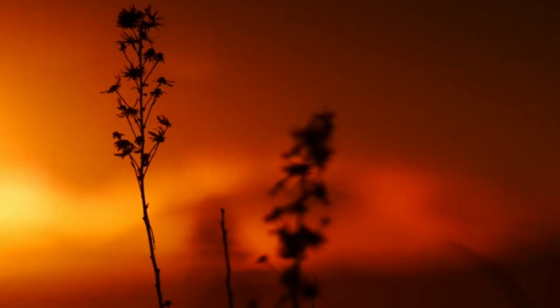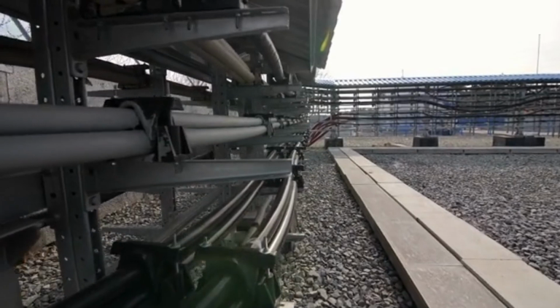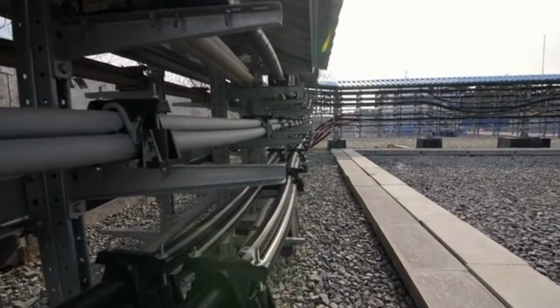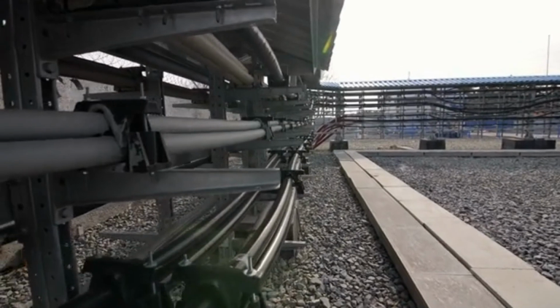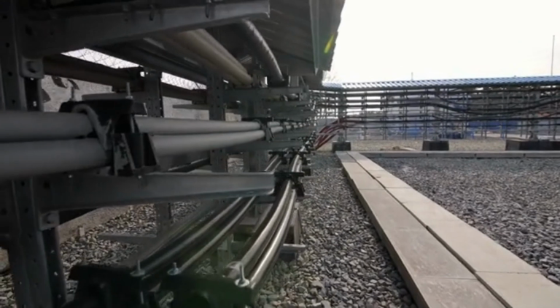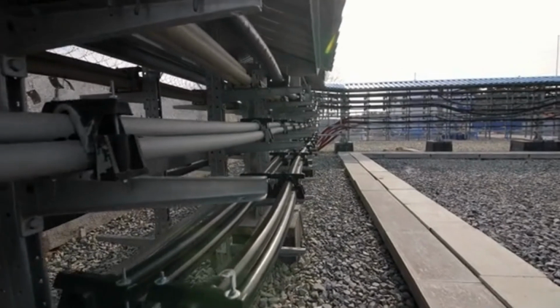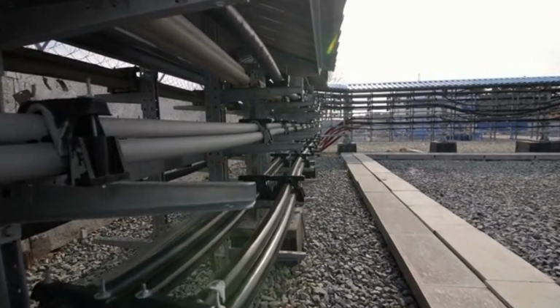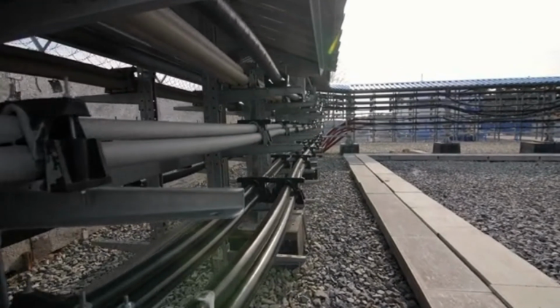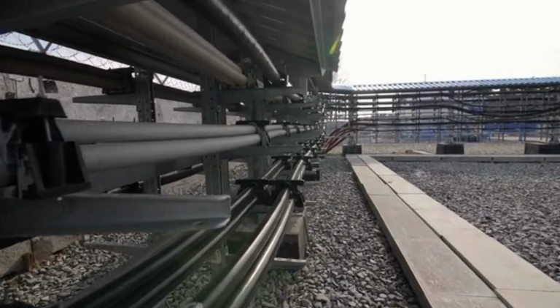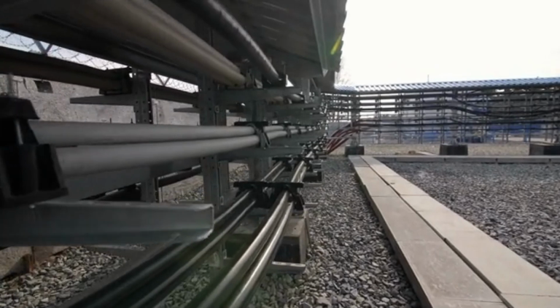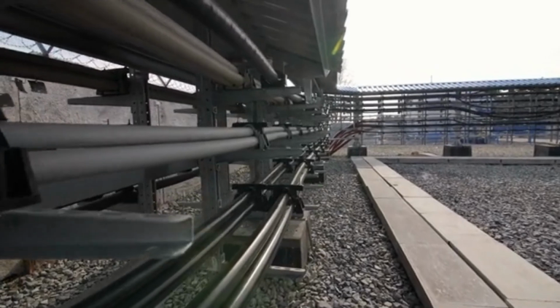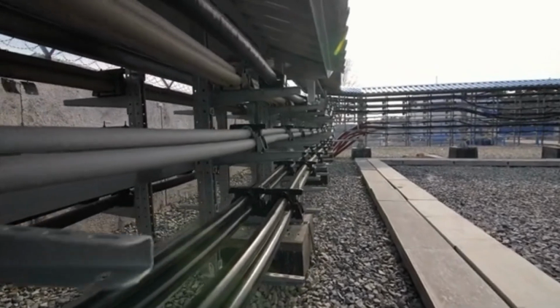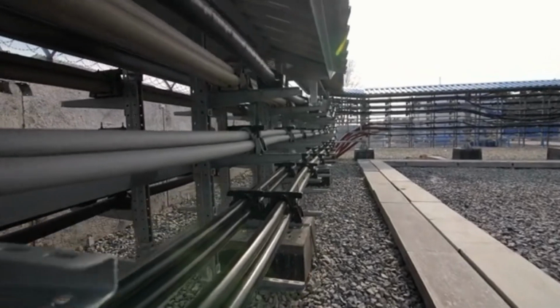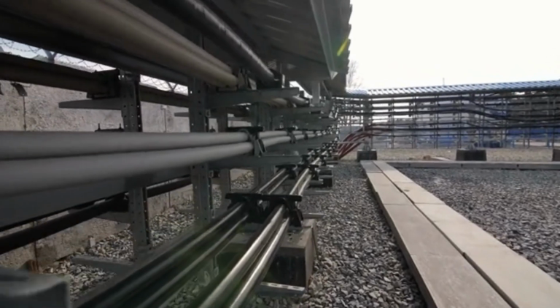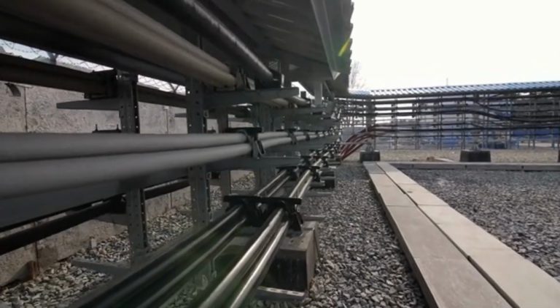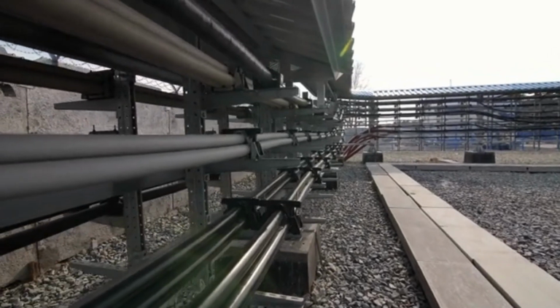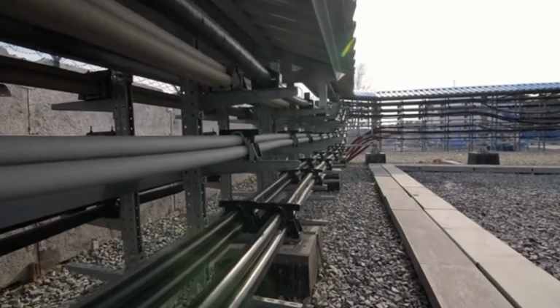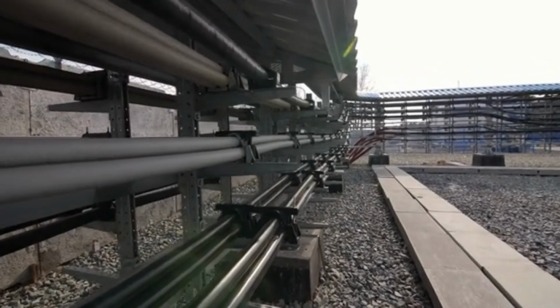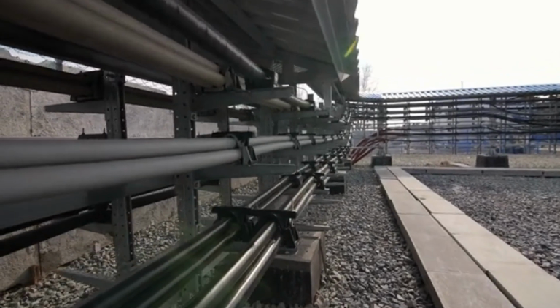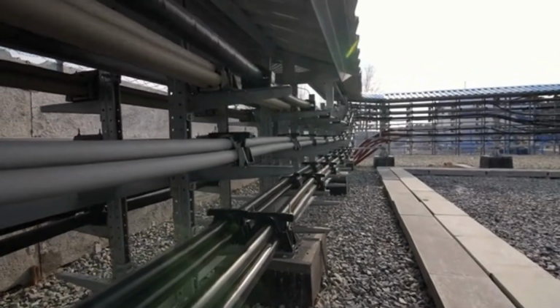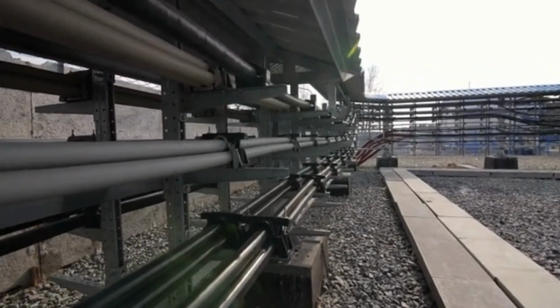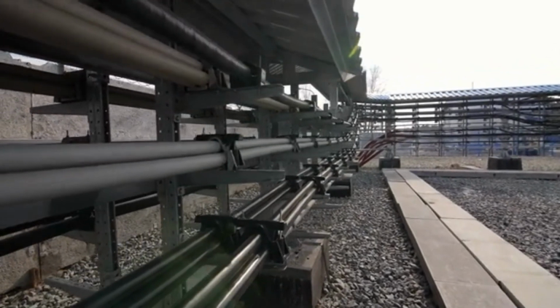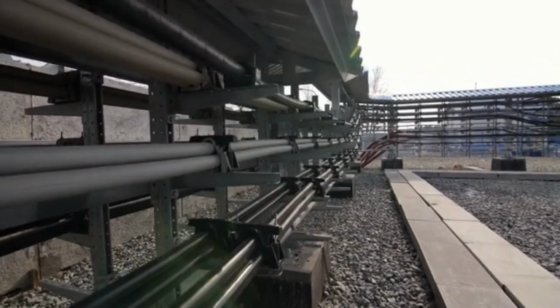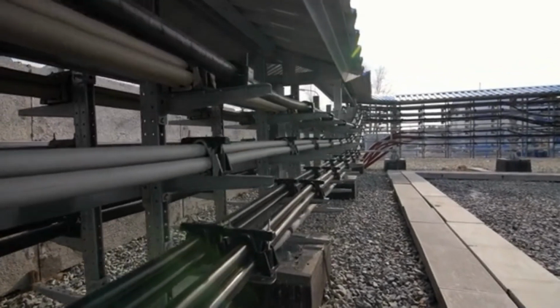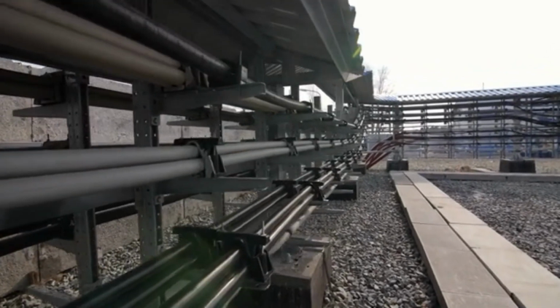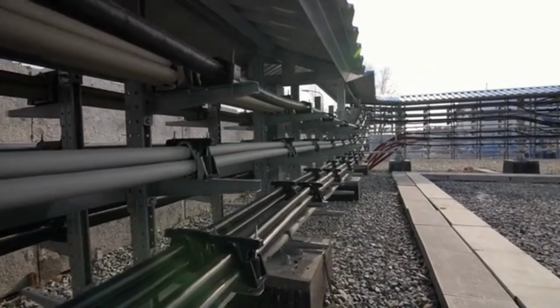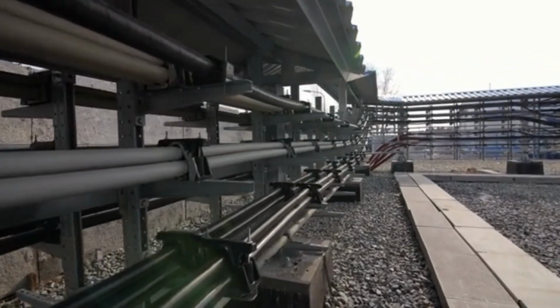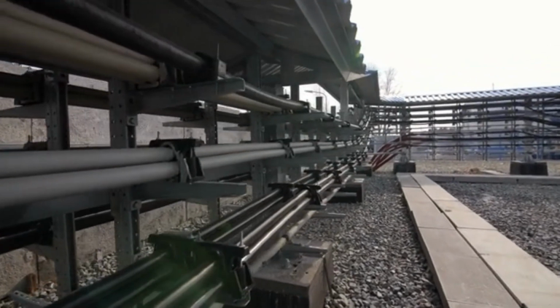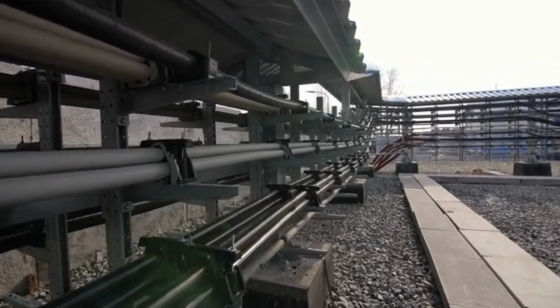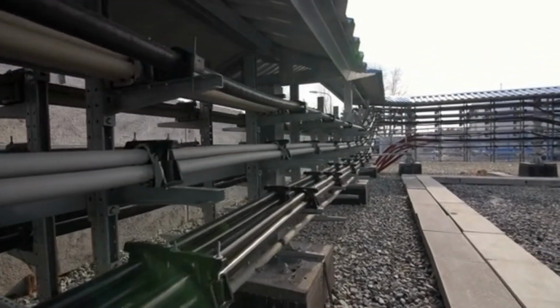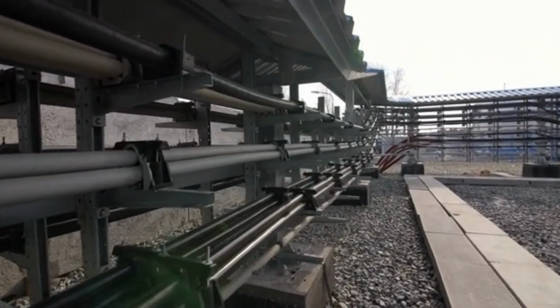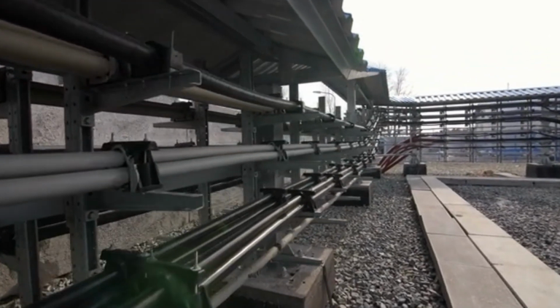This floating city of pipes, drills, and machinery is where the hunt for black gold begins.